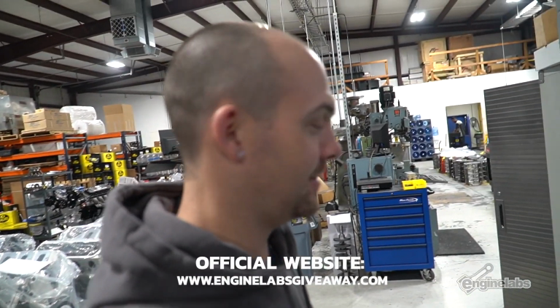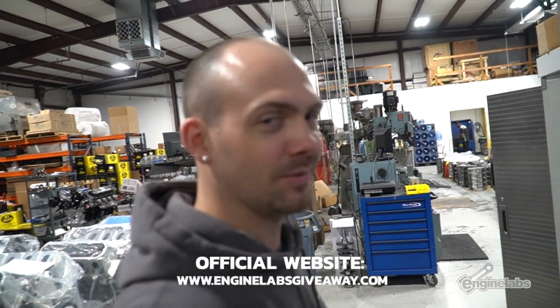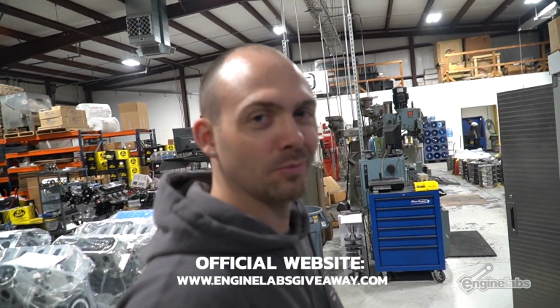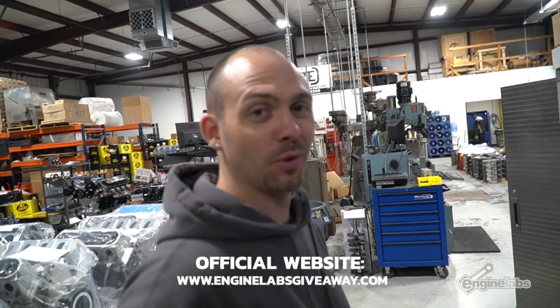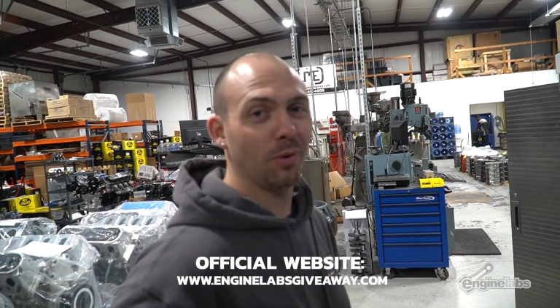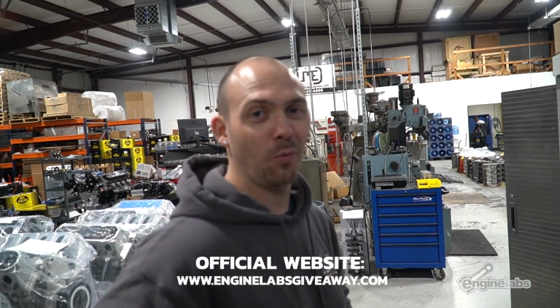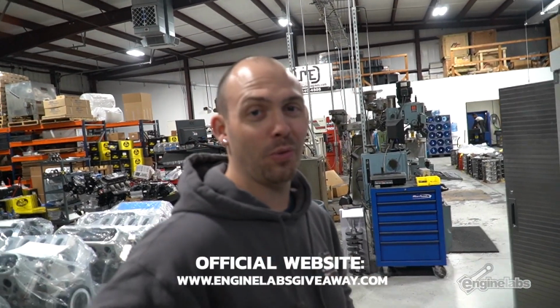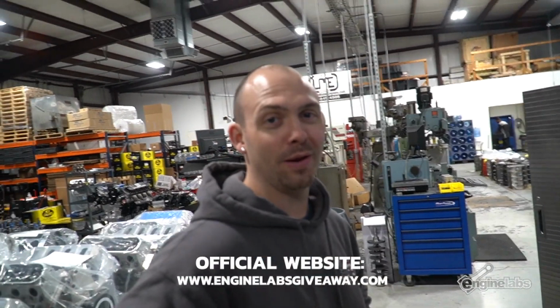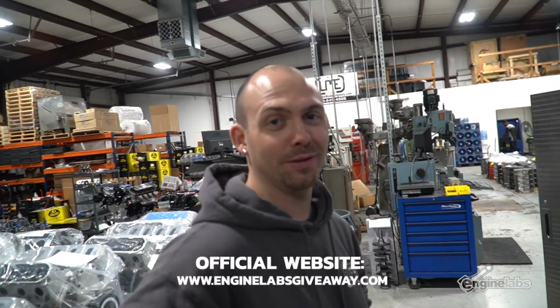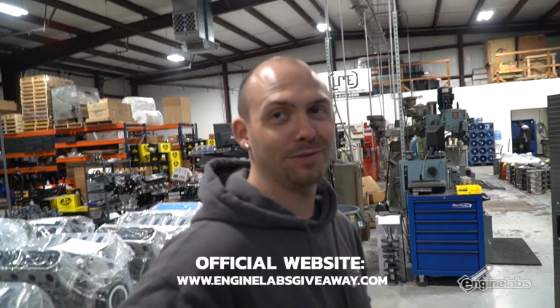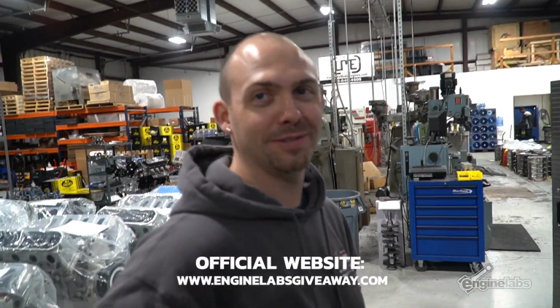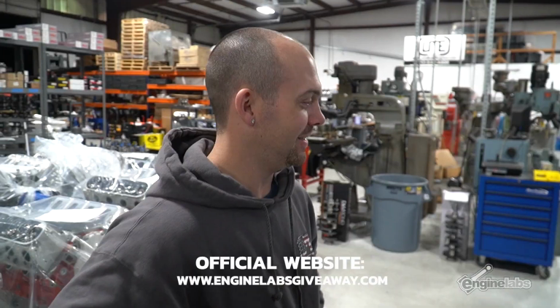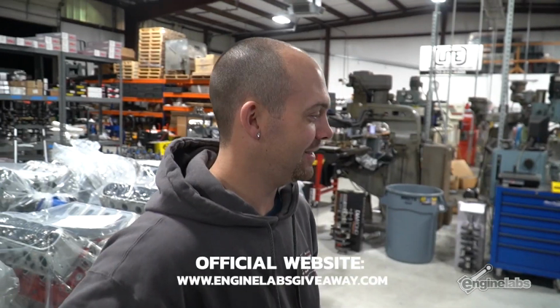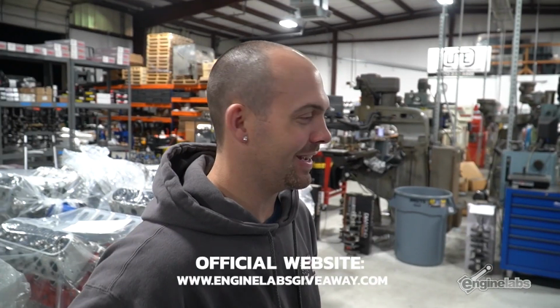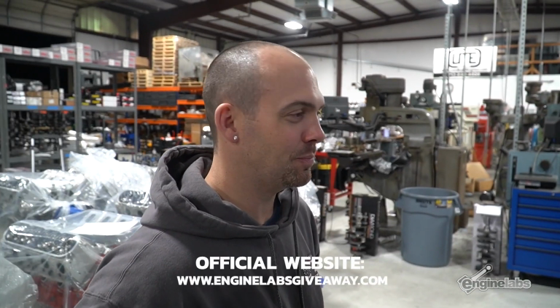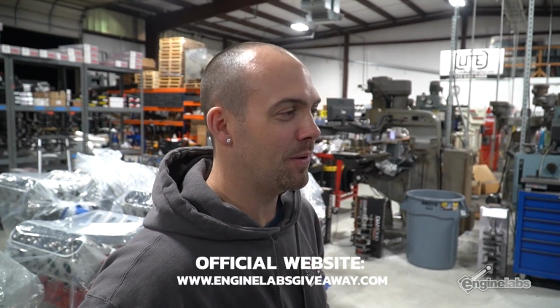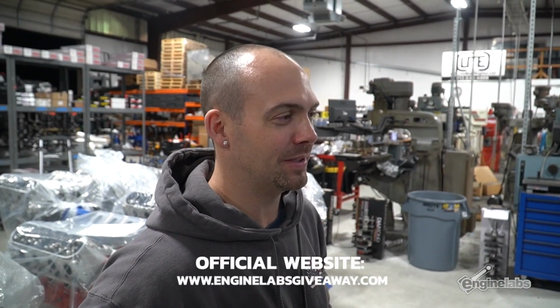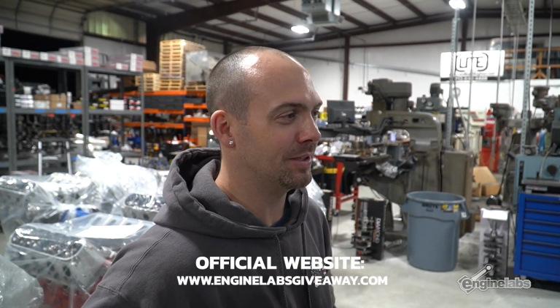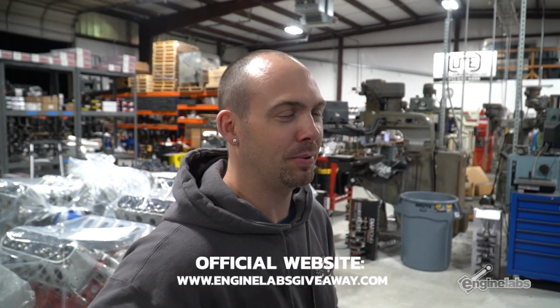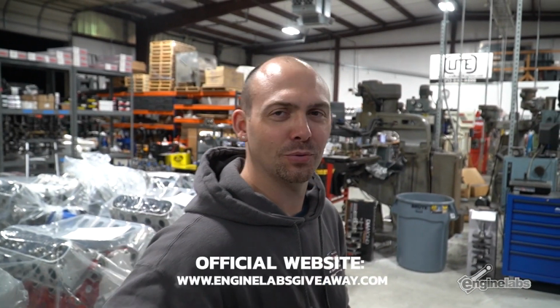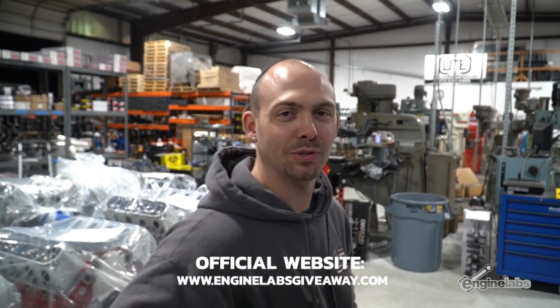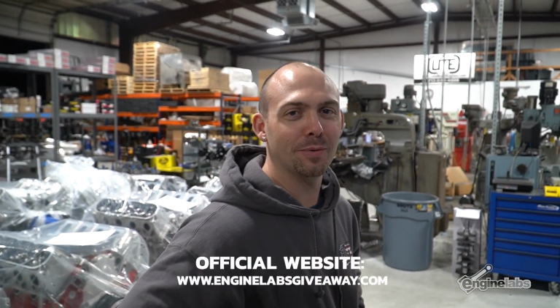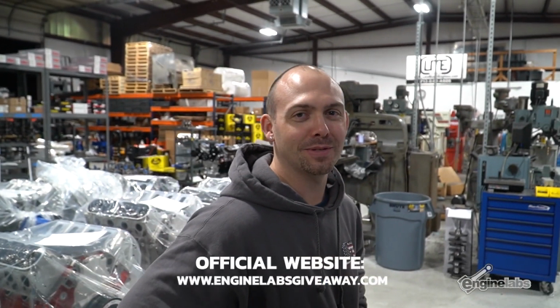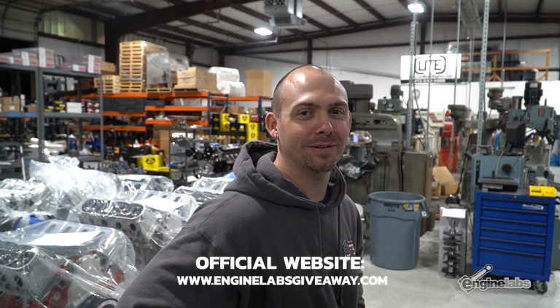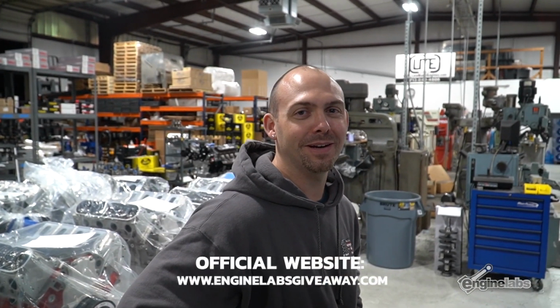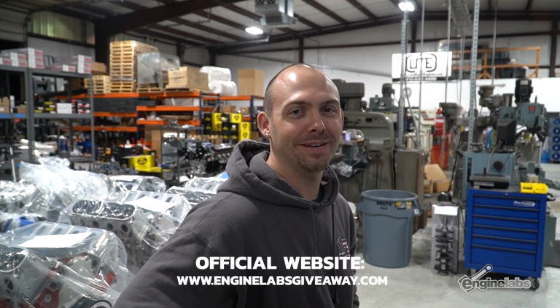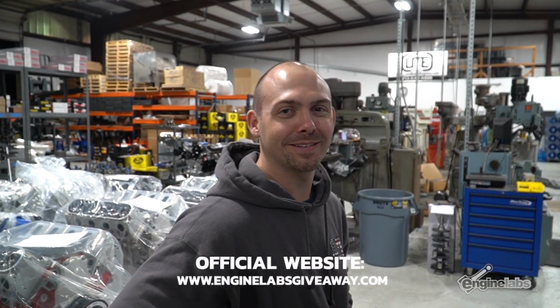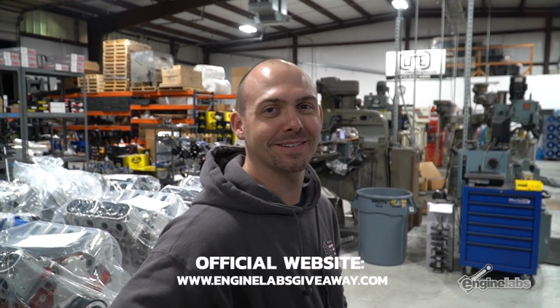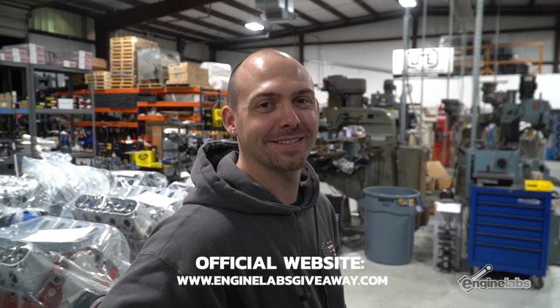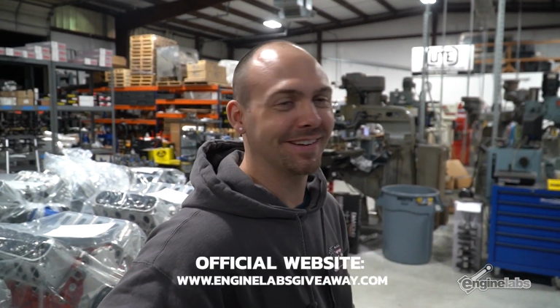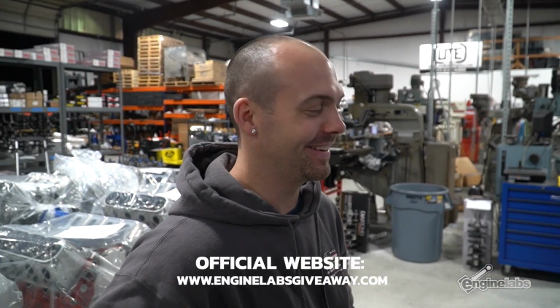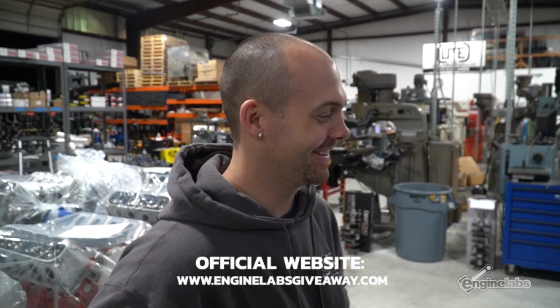With headers. It's perfect to put twin turbos on, right? Yeah, exactly.